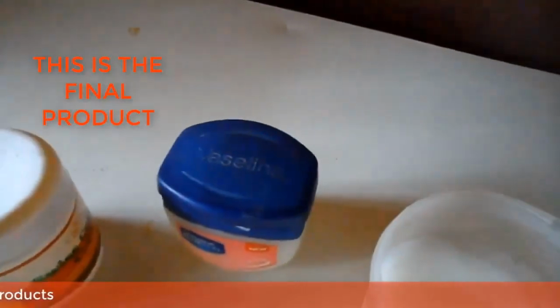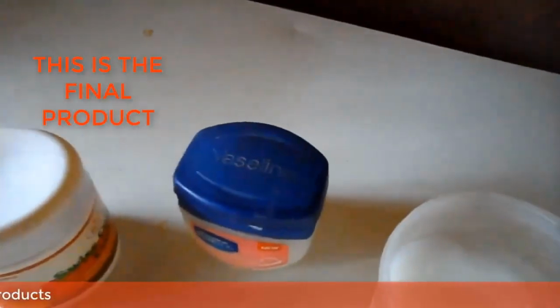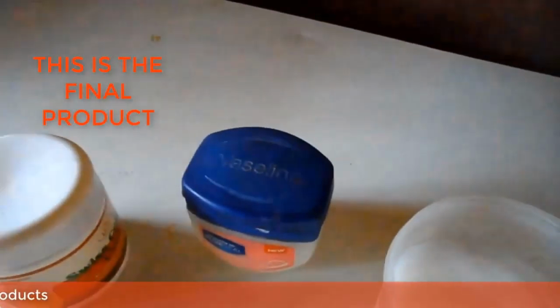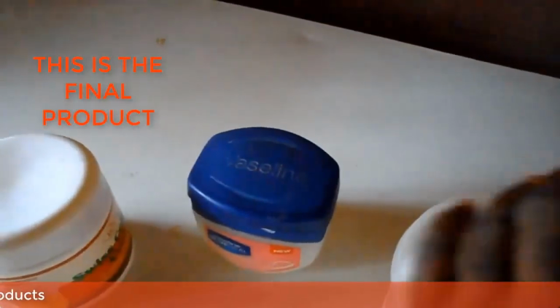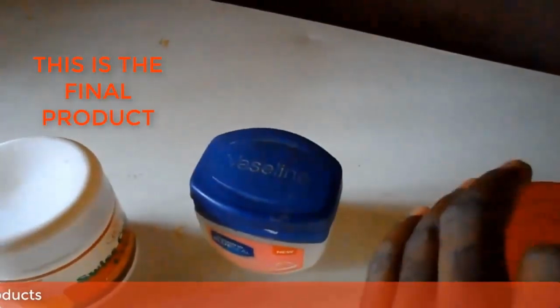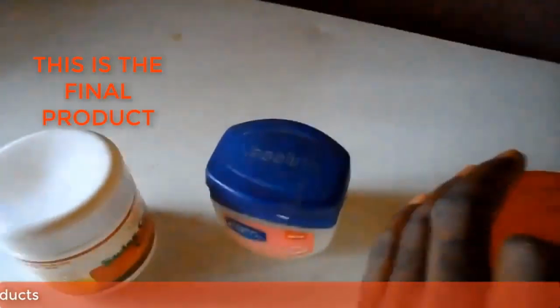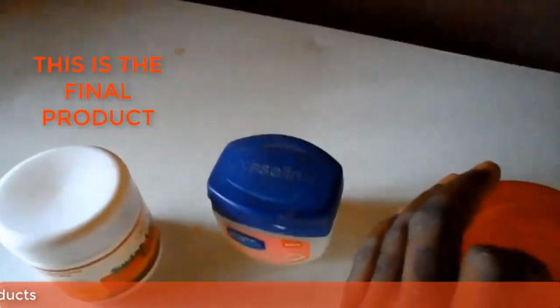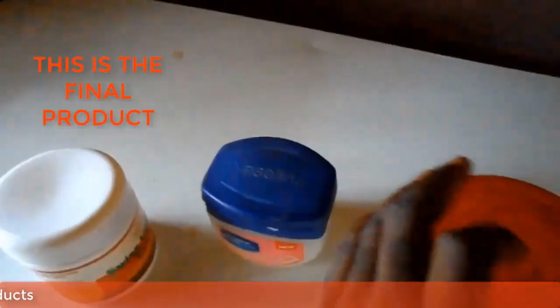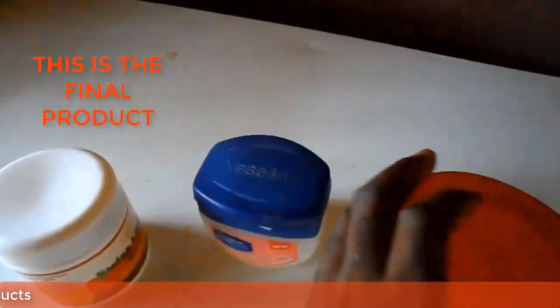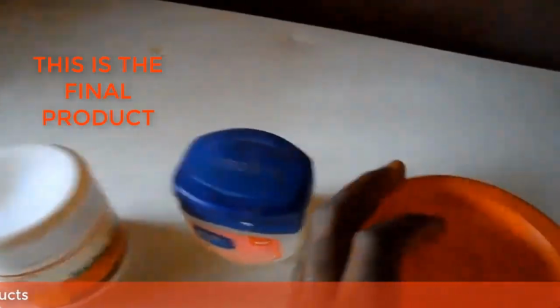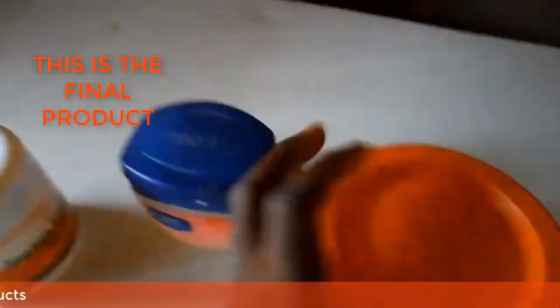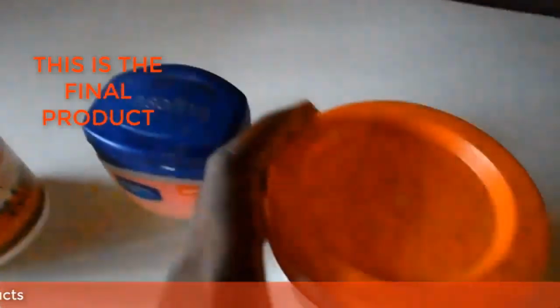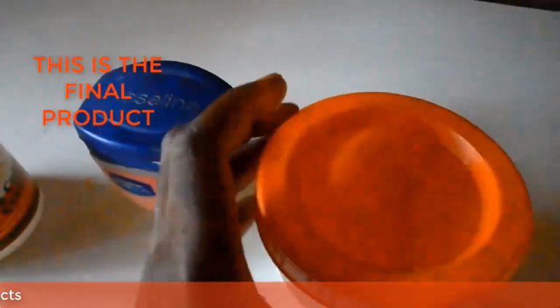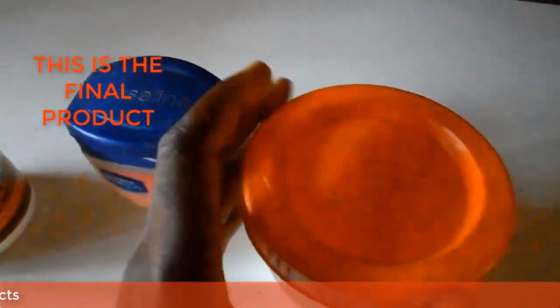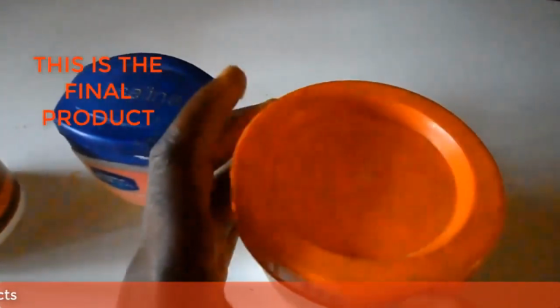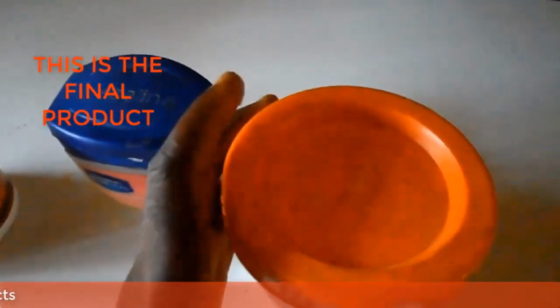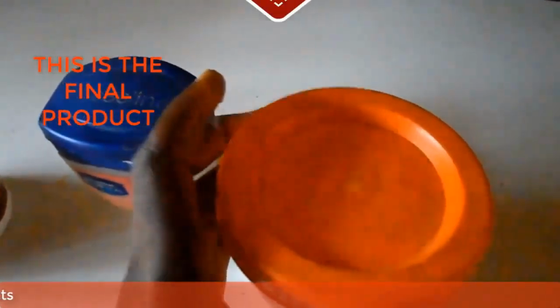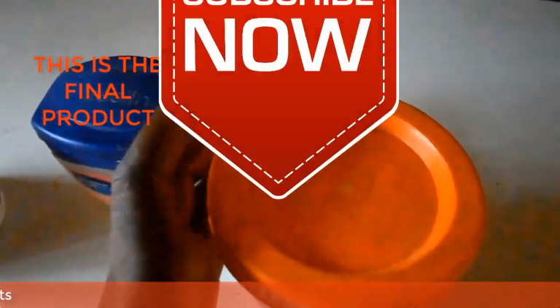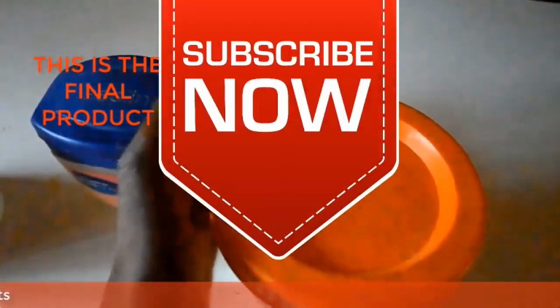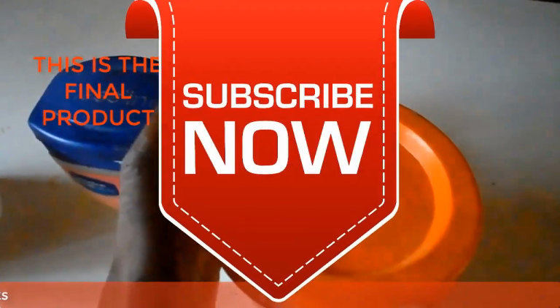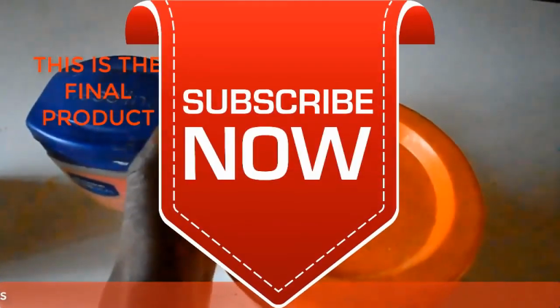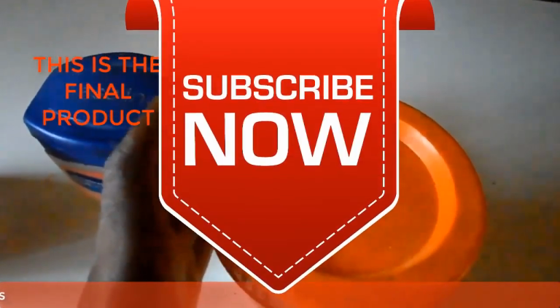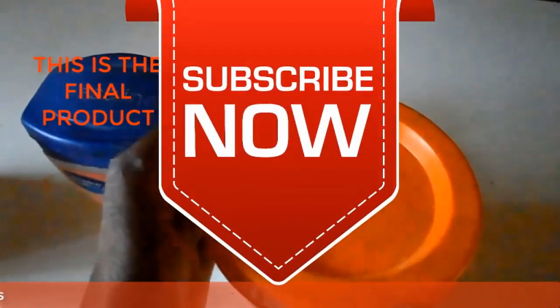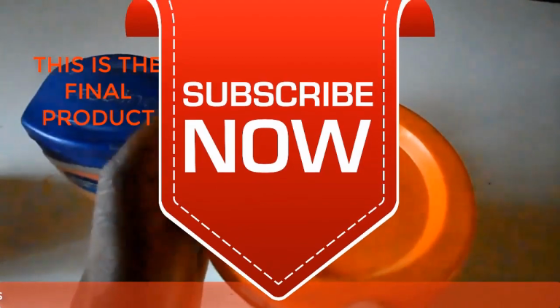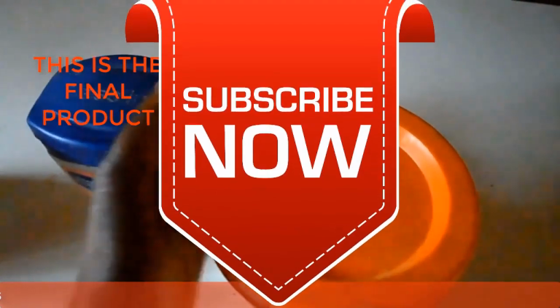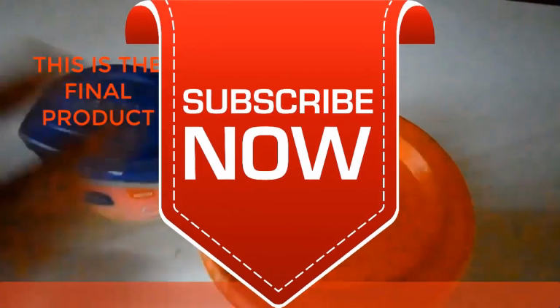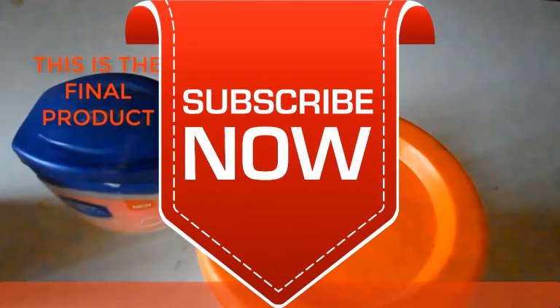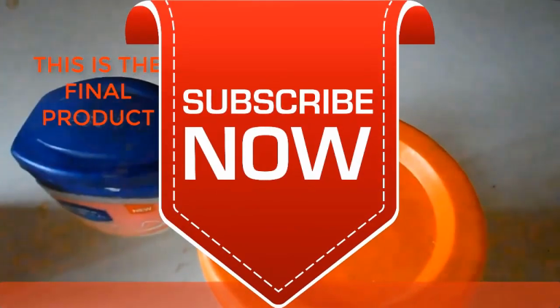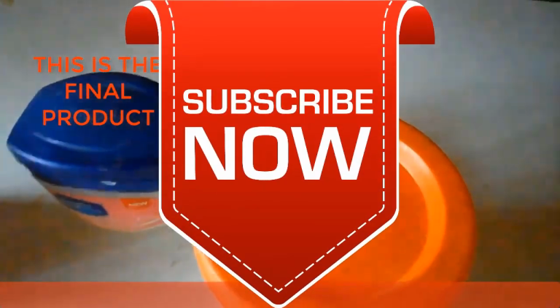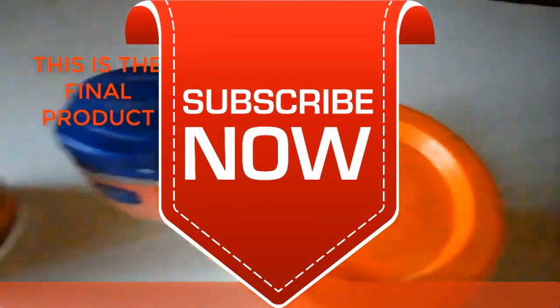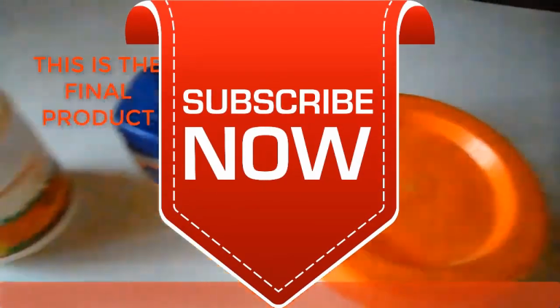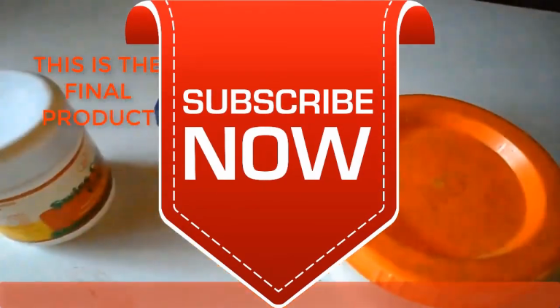Thank you very much for watching. God bless you. If you like this video, give us a thumbs up and subscribe to our YouTube channel.